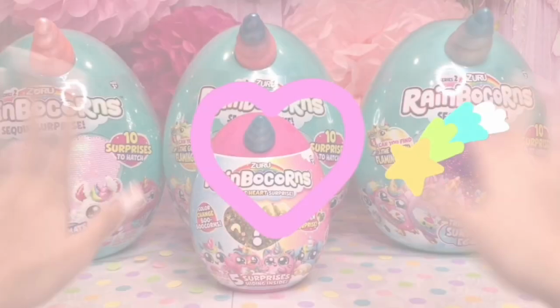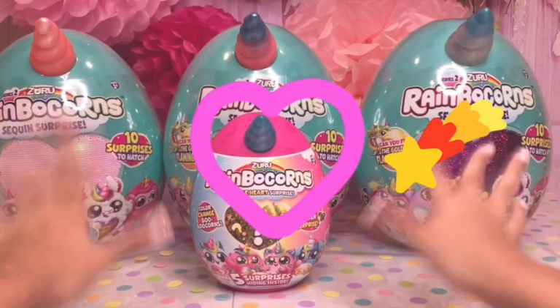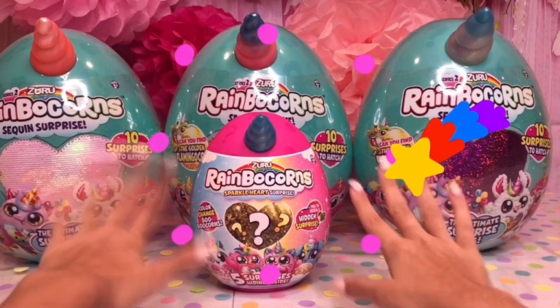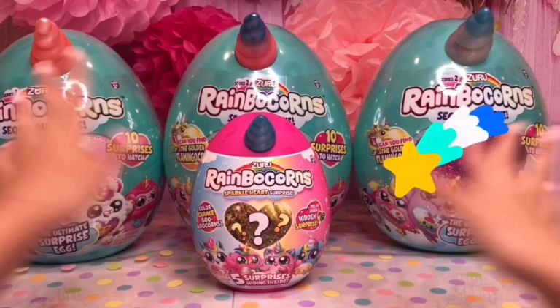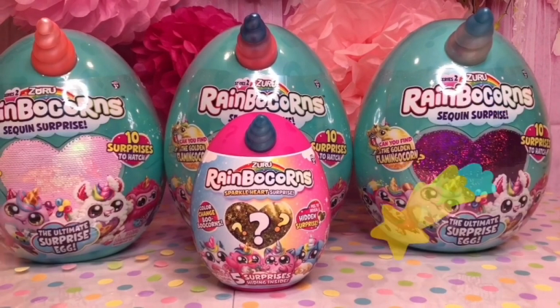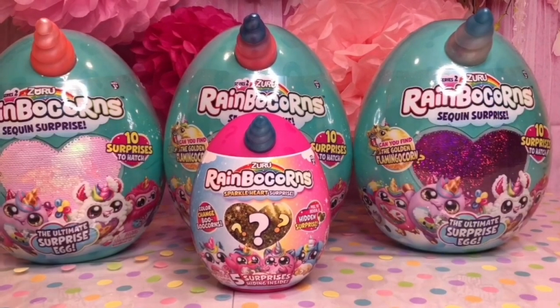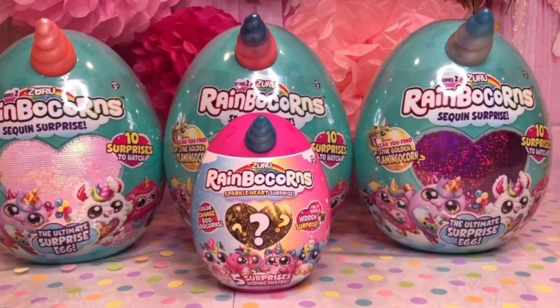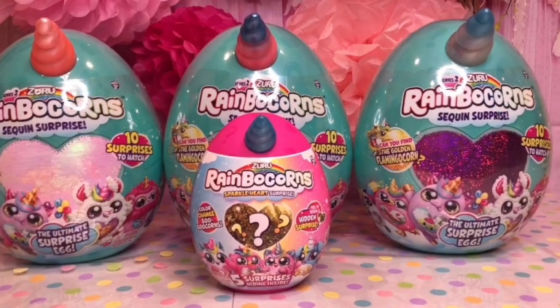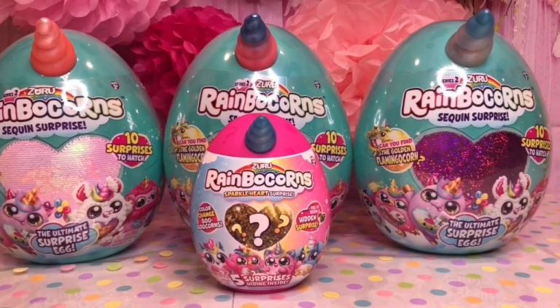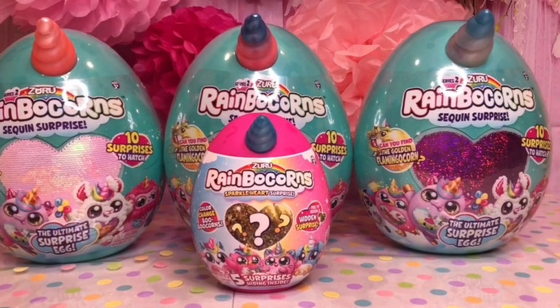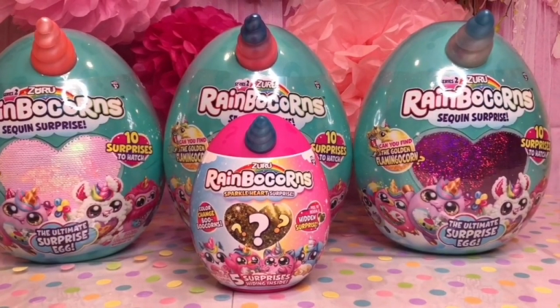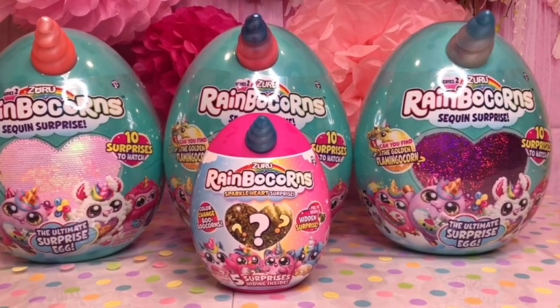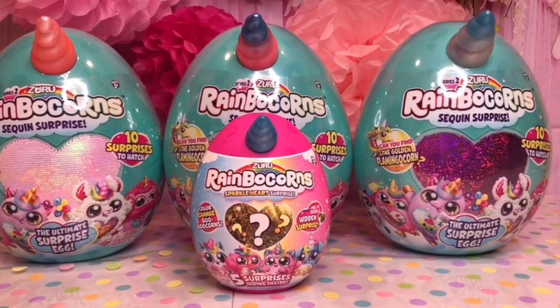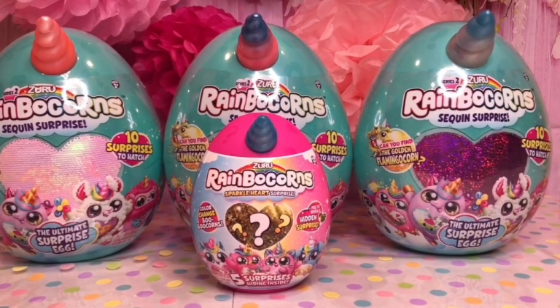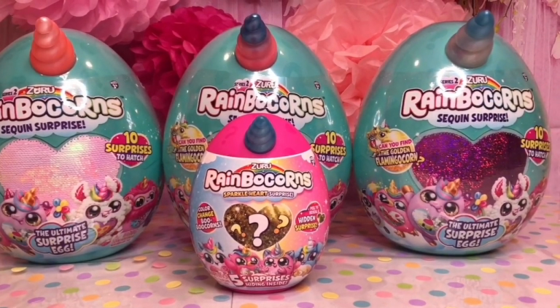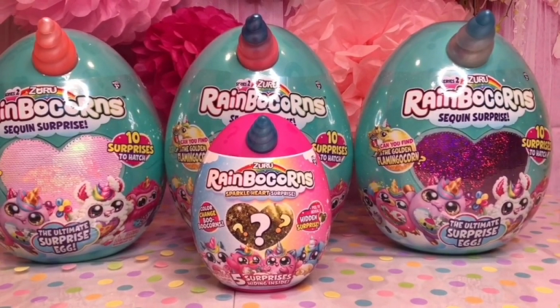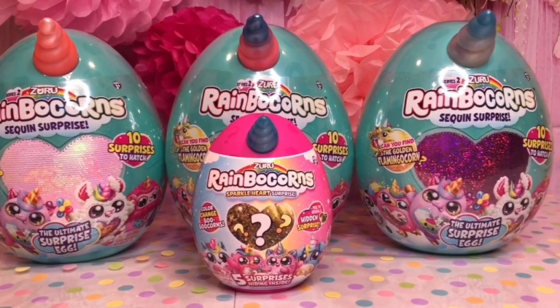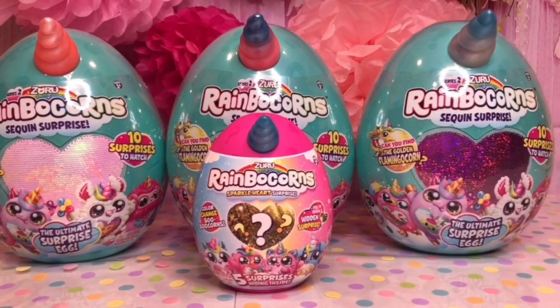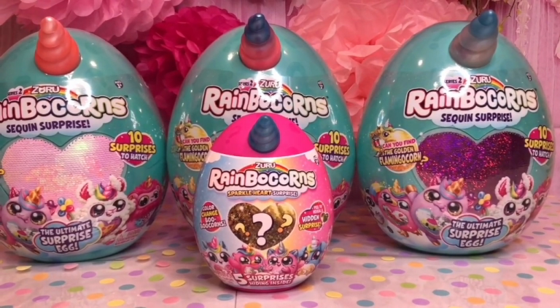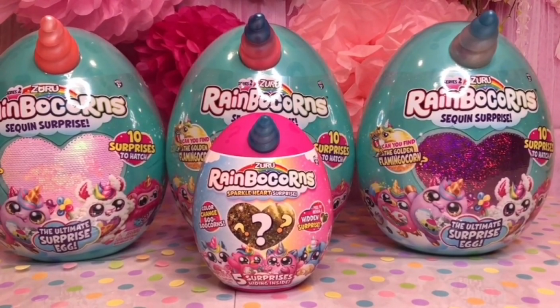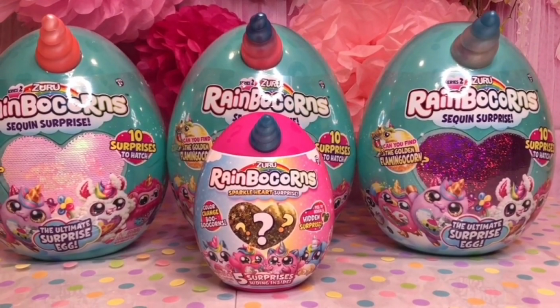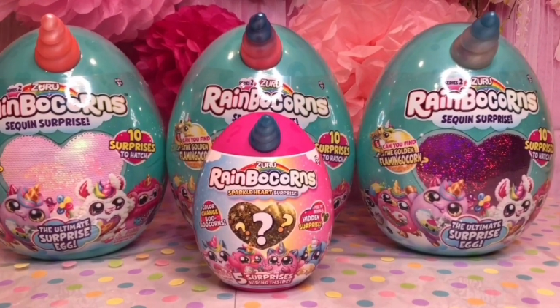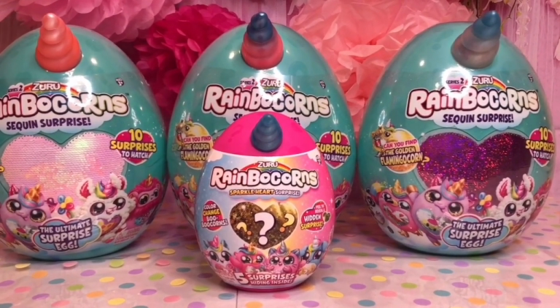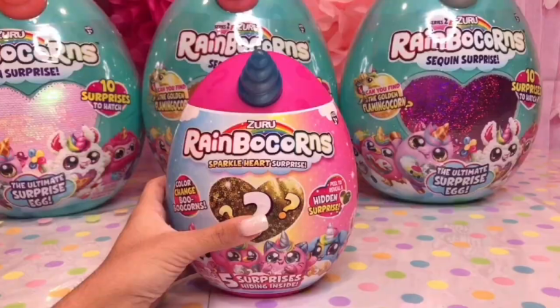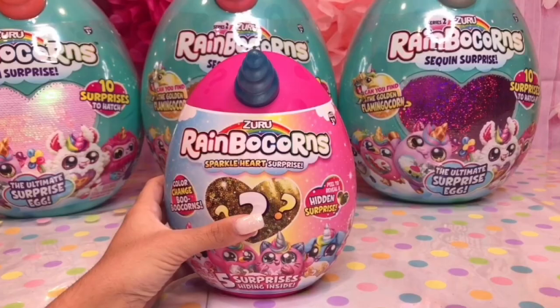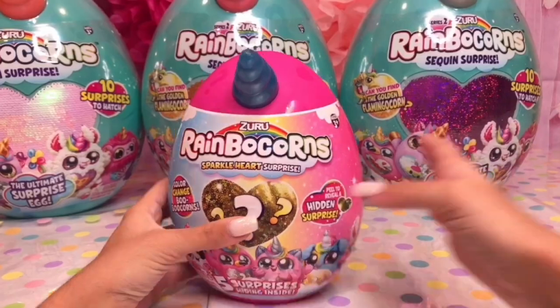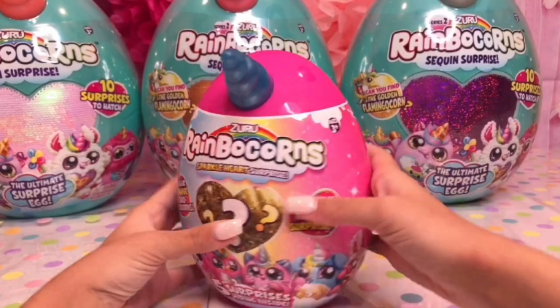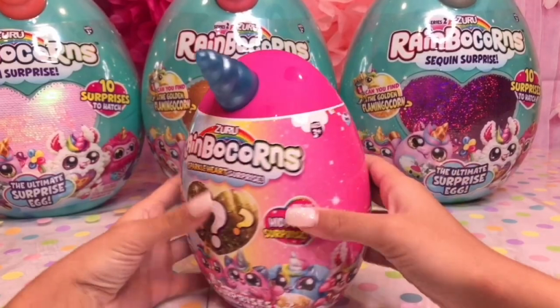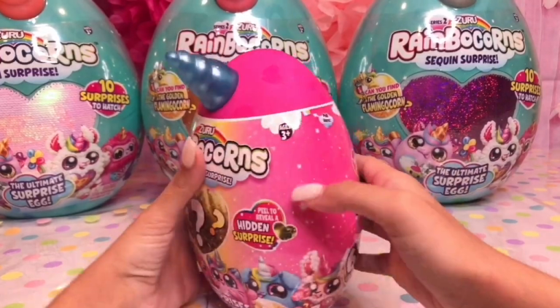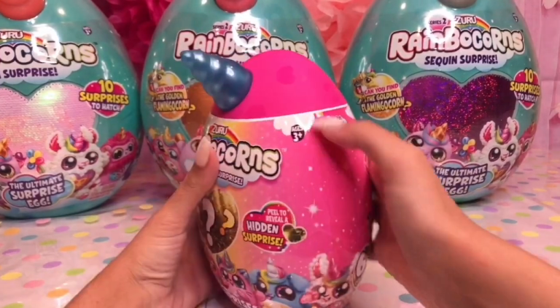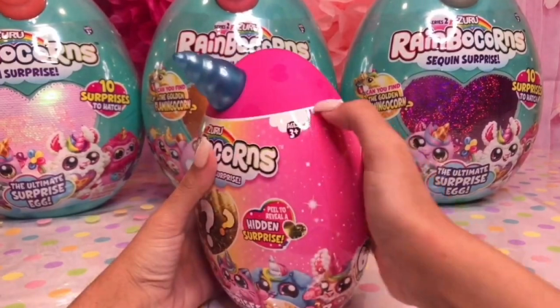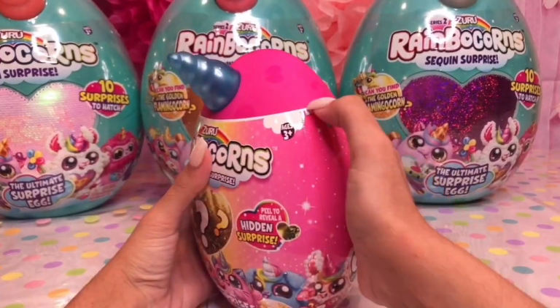Cutie toy fans, today we have Series 2 Rainbocorns to open. Let's open the tiny one first.